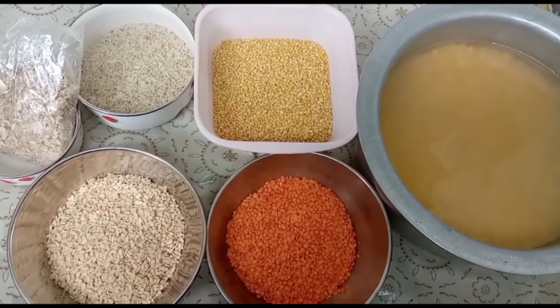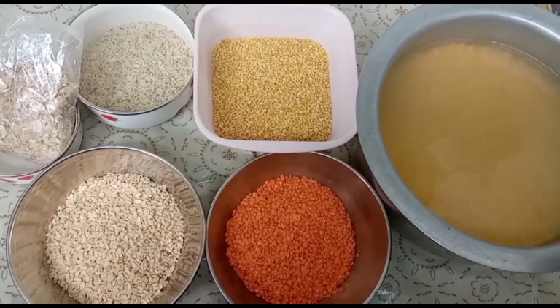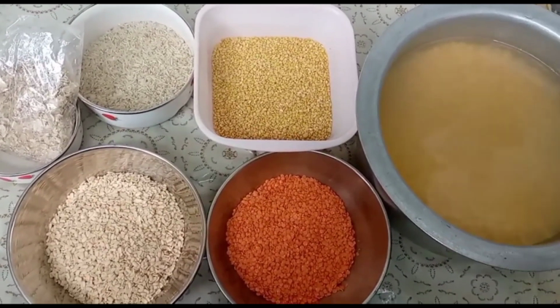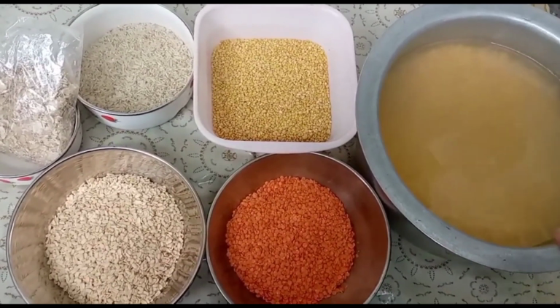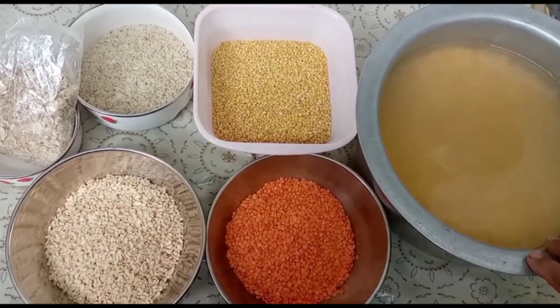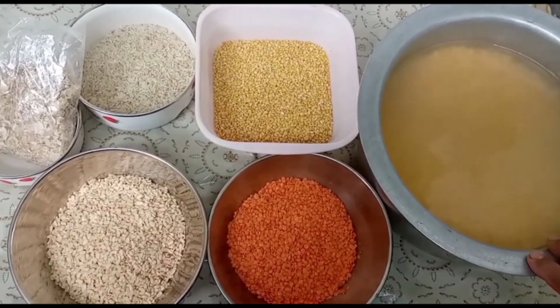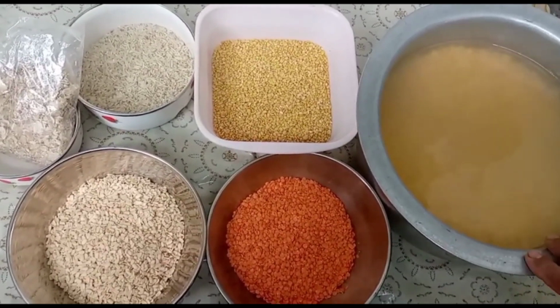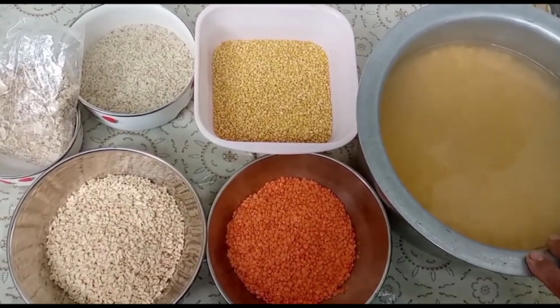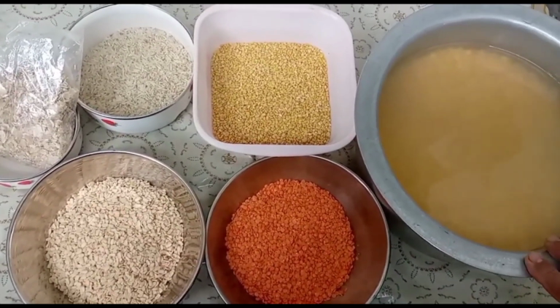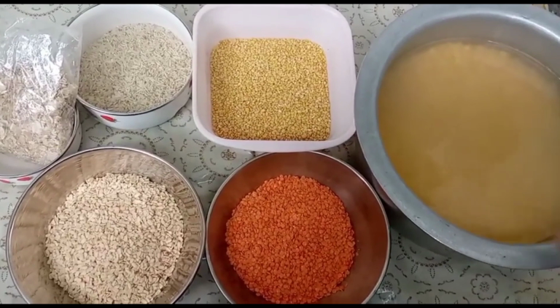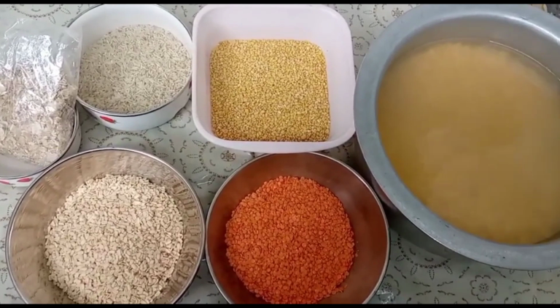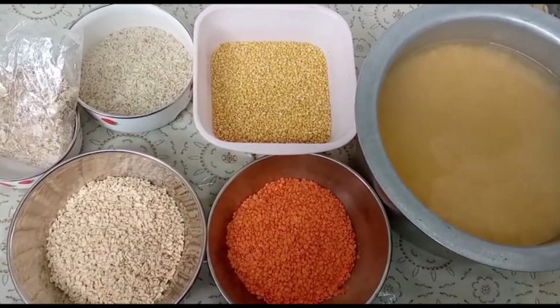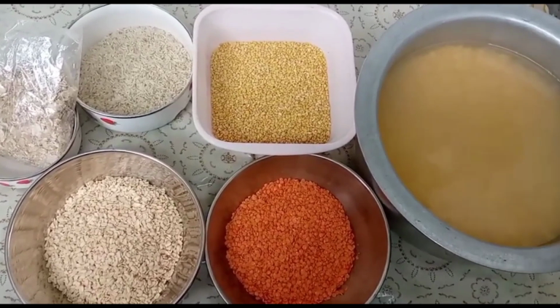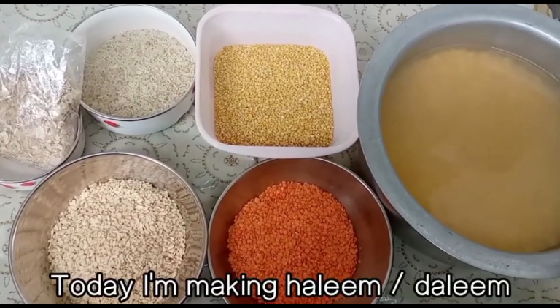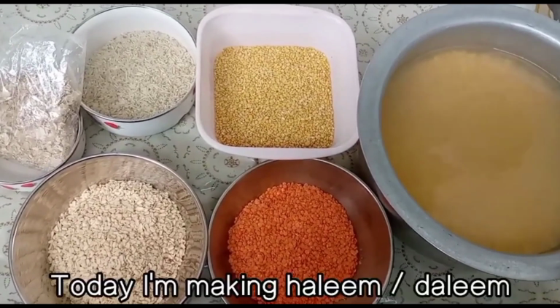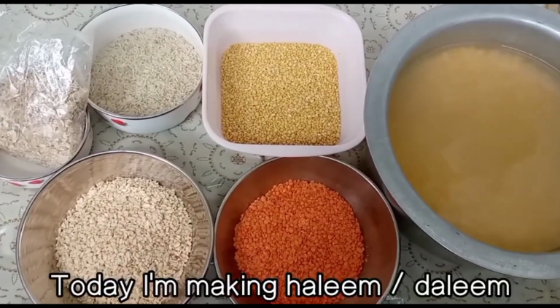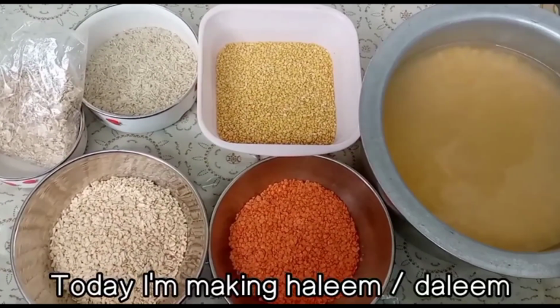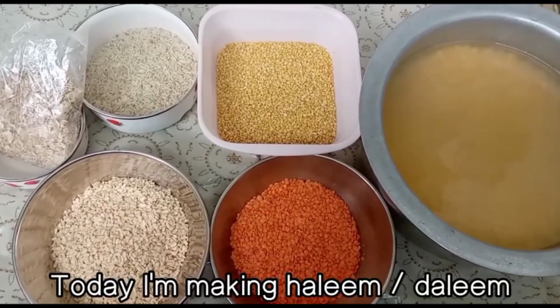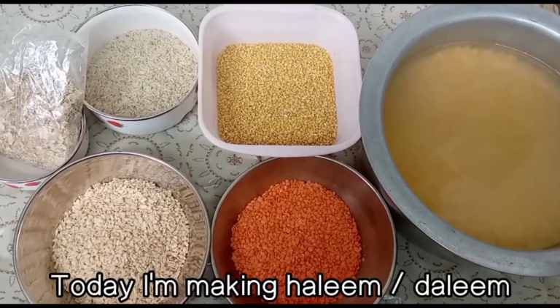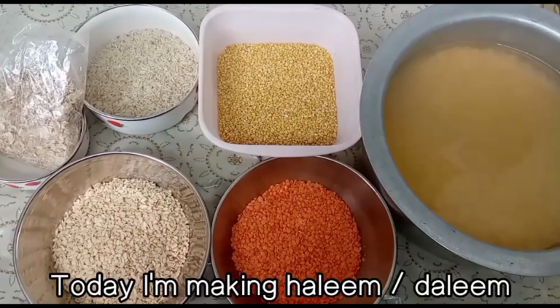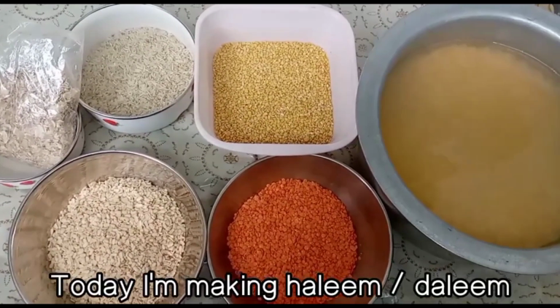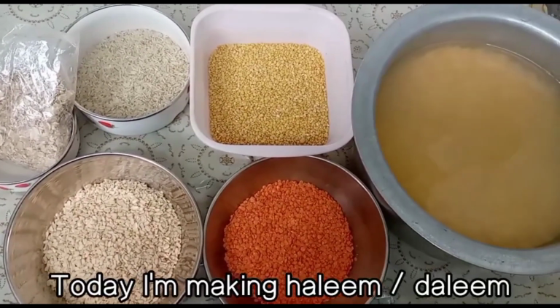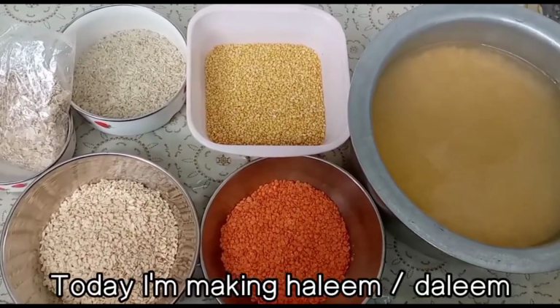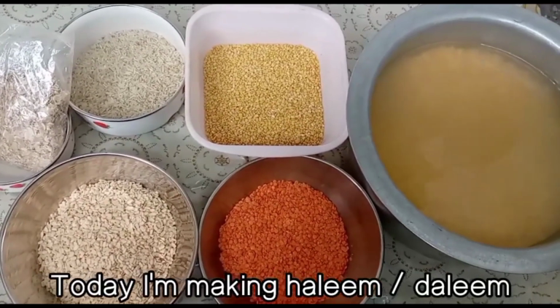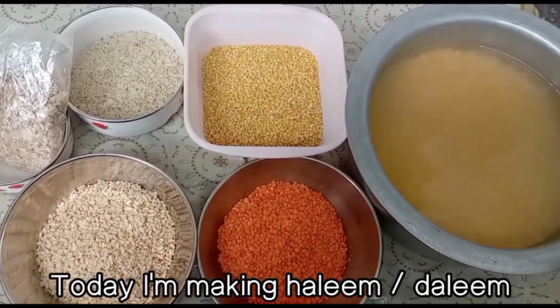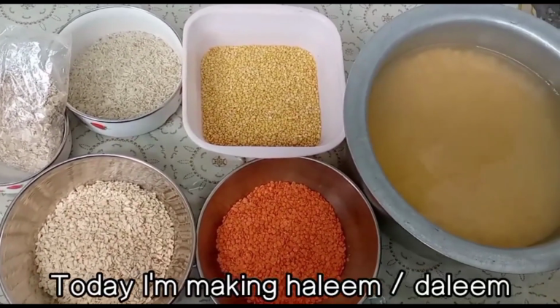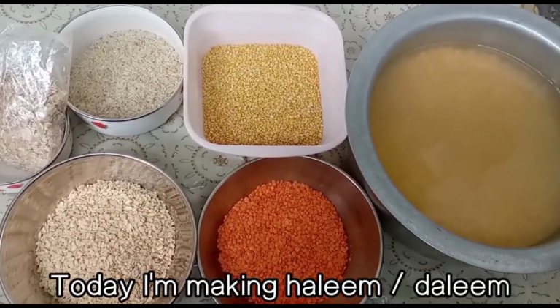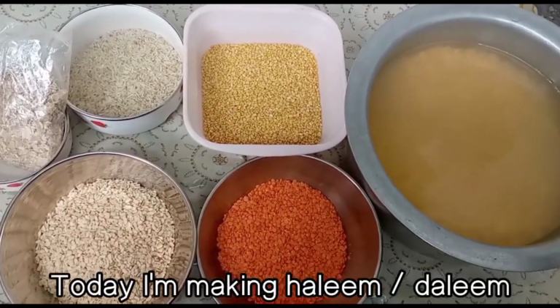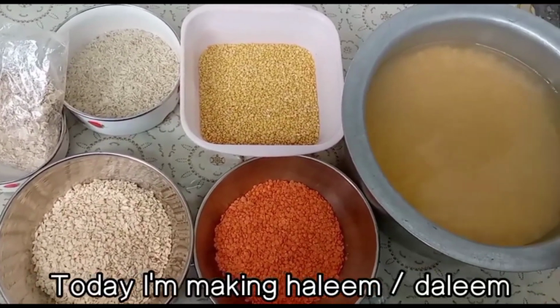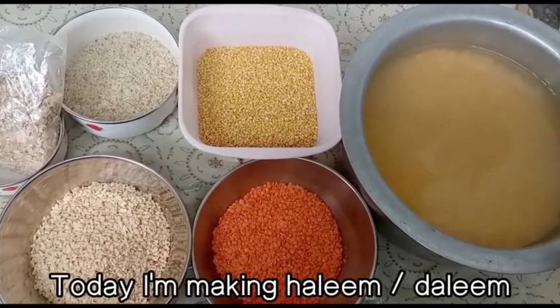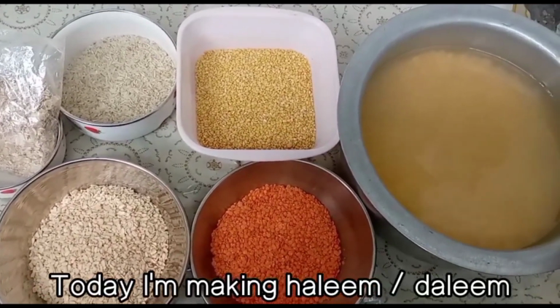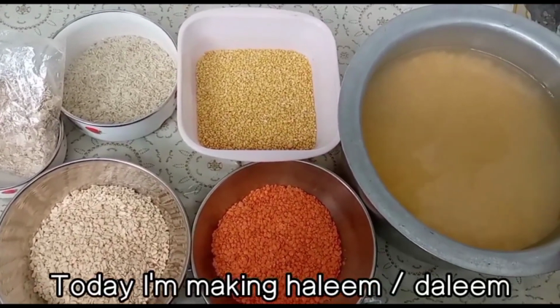Aaj ki recipe bahut hi tasty, bahut hi yummy hone ja rahi hai. Aaj ban rahi hai Haleem, ya Daleem kehte hain hum.